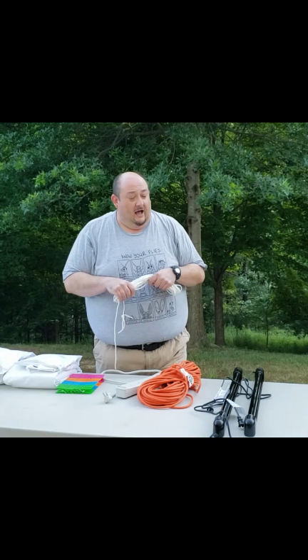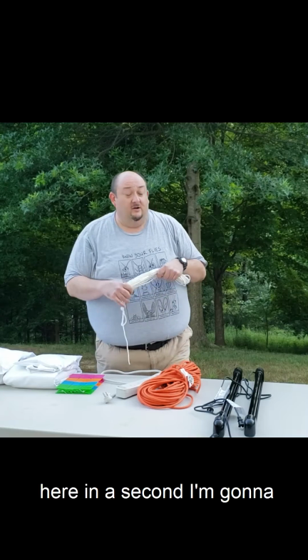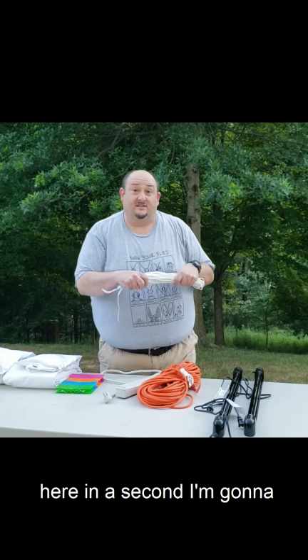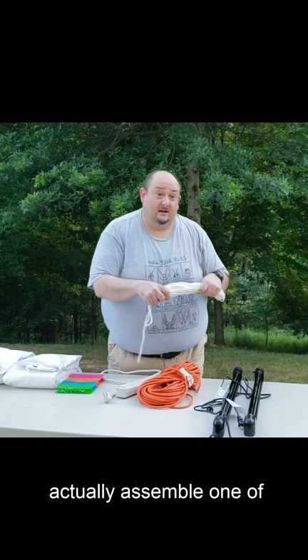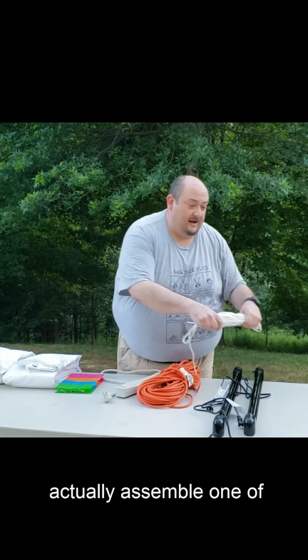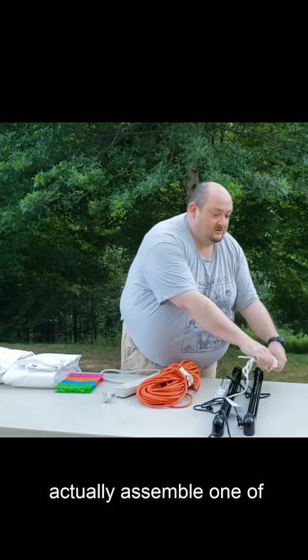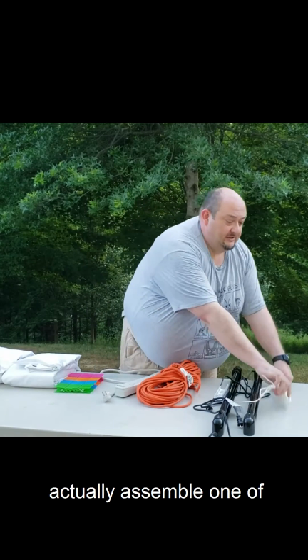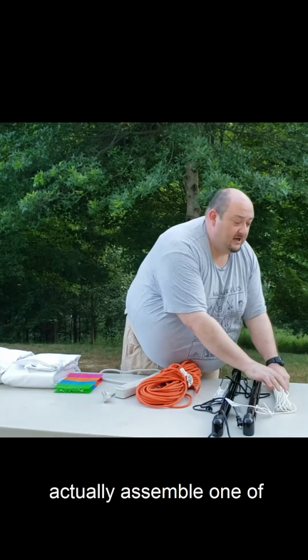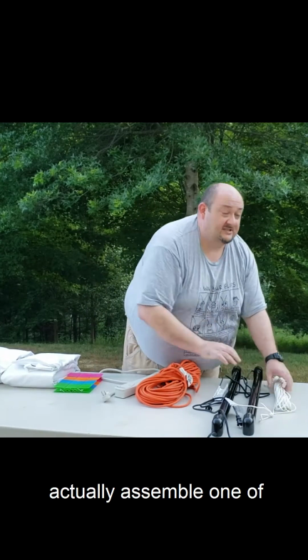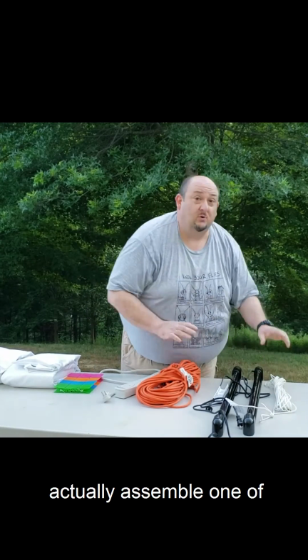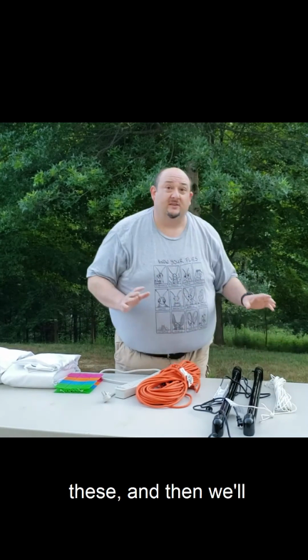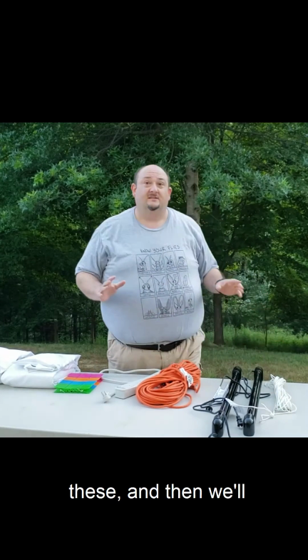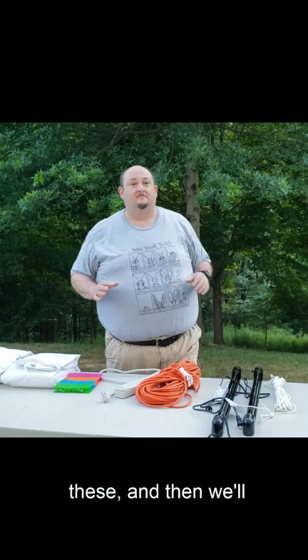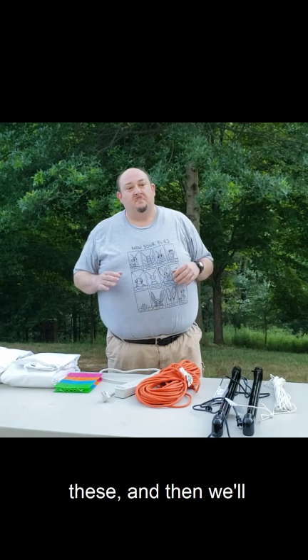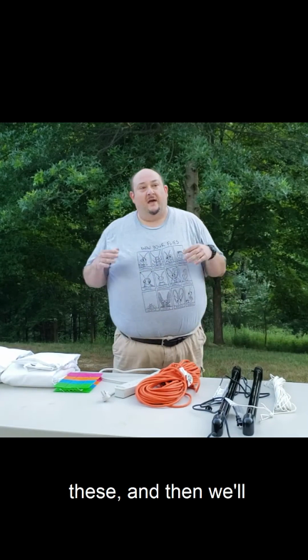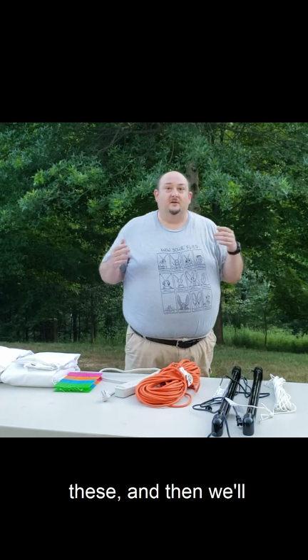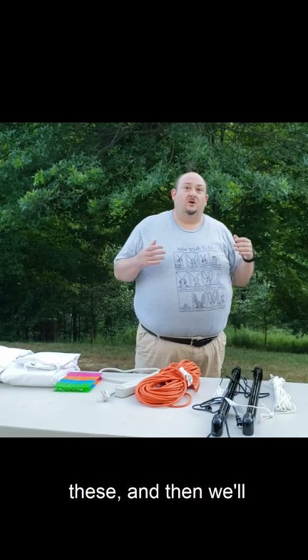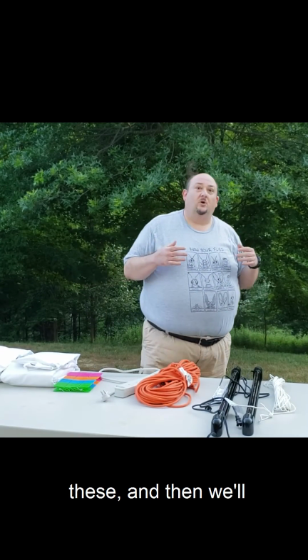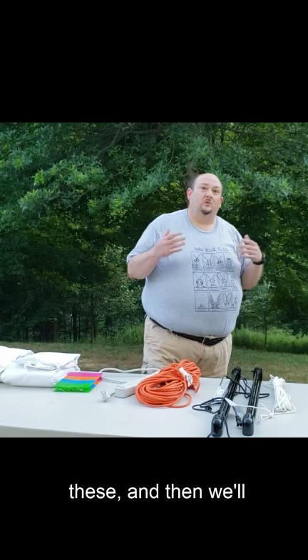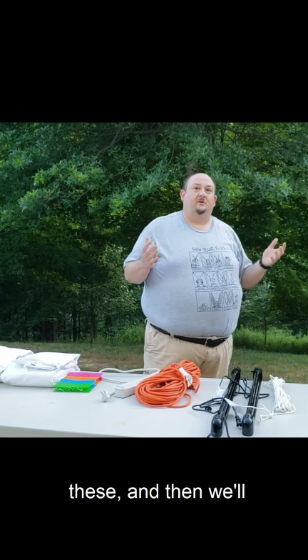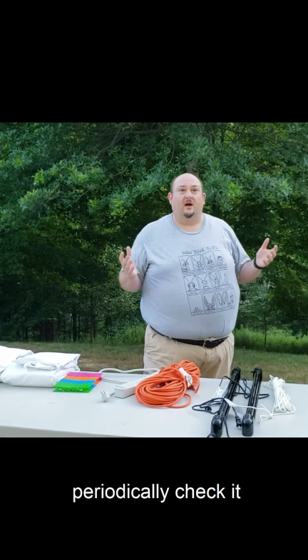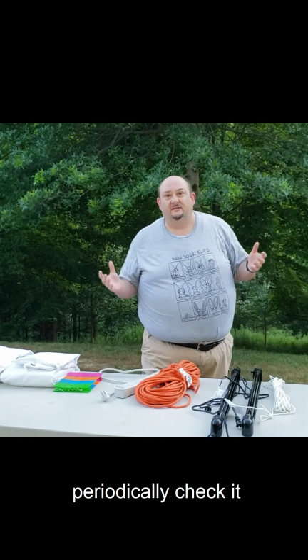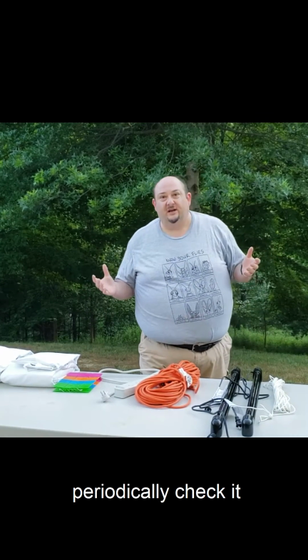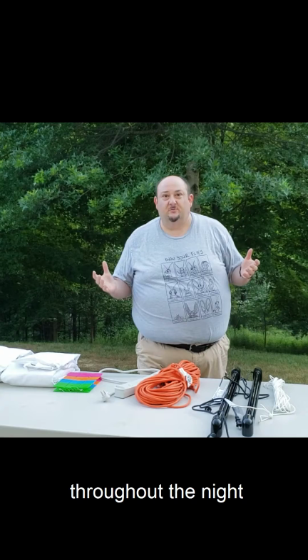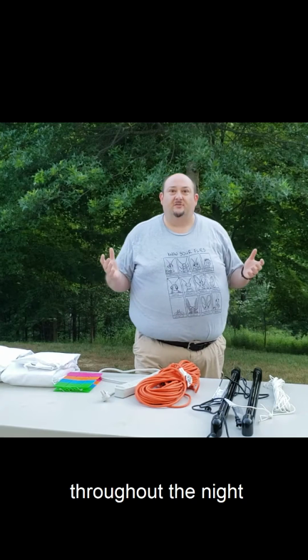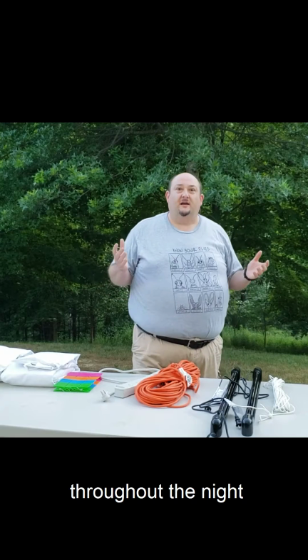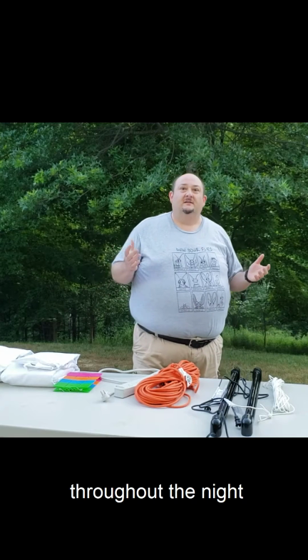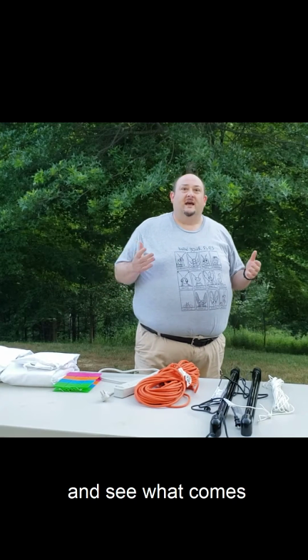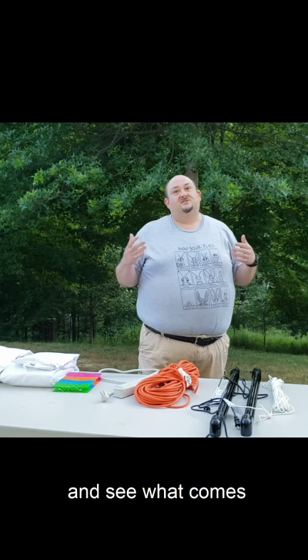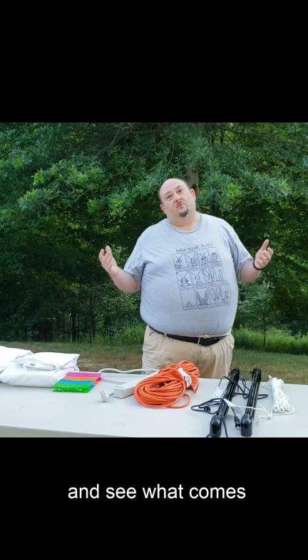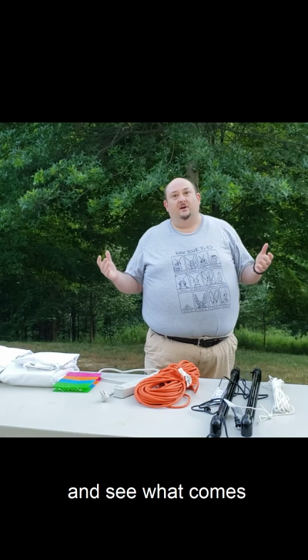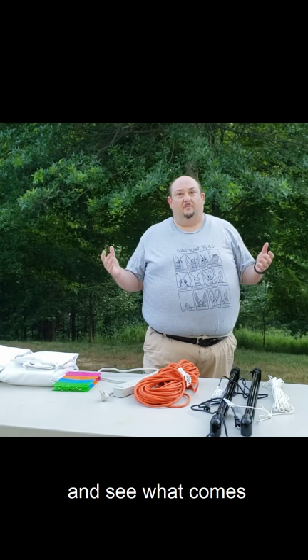In a second I'm going to assemble one of these, and then we'll periodically check it throughout the night and see what comes.